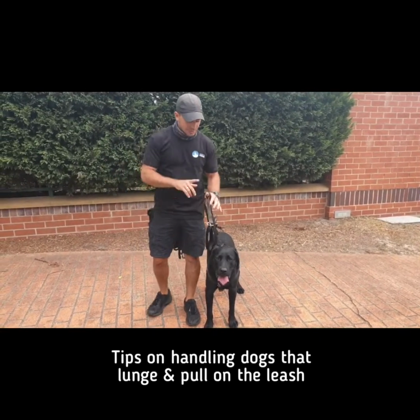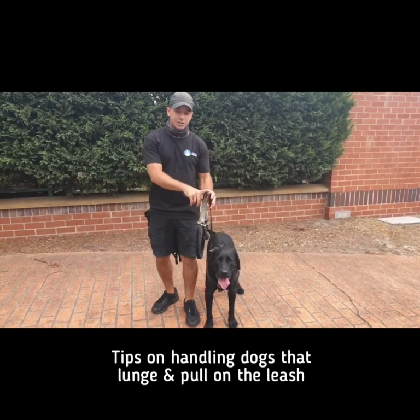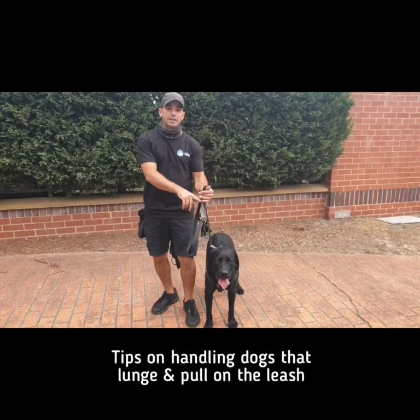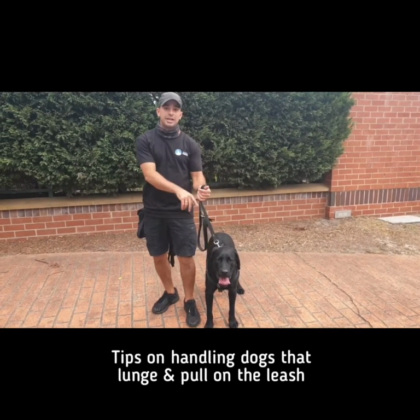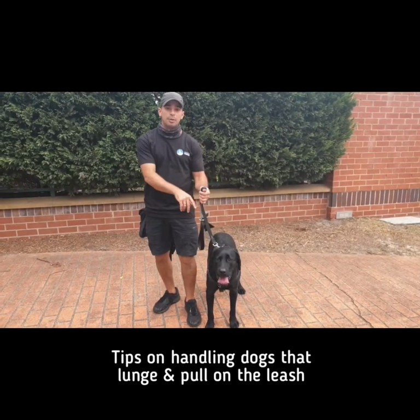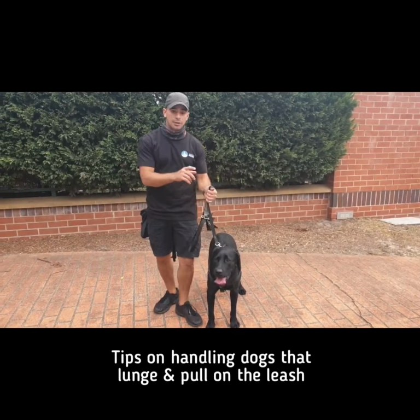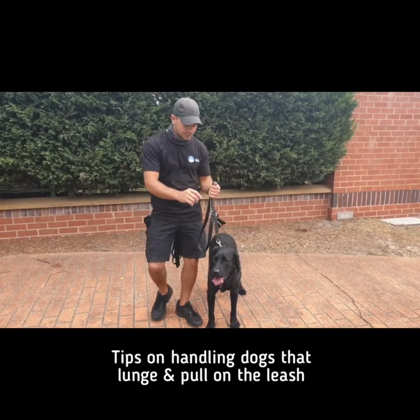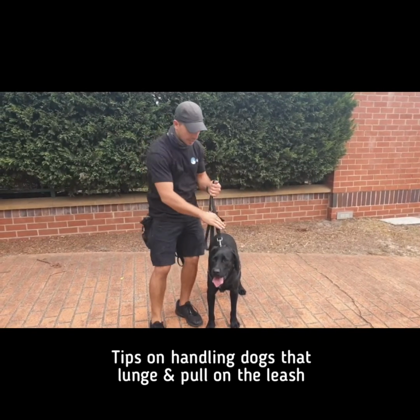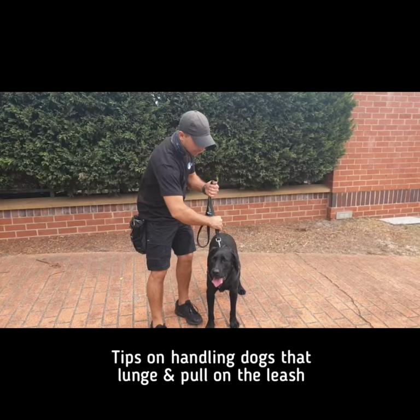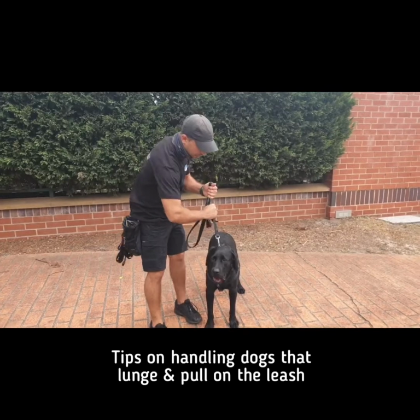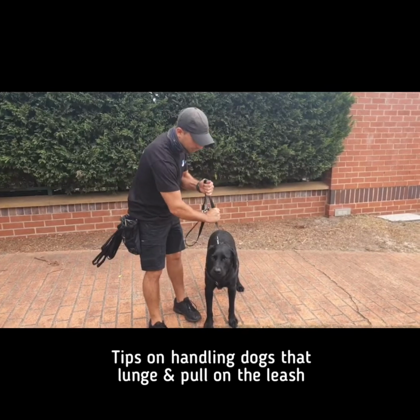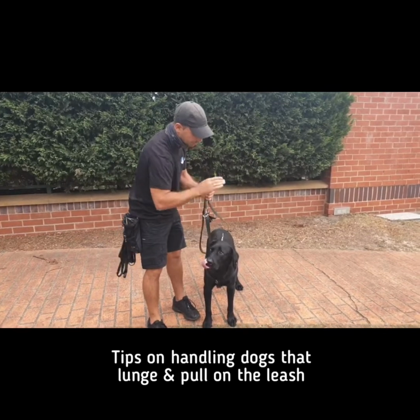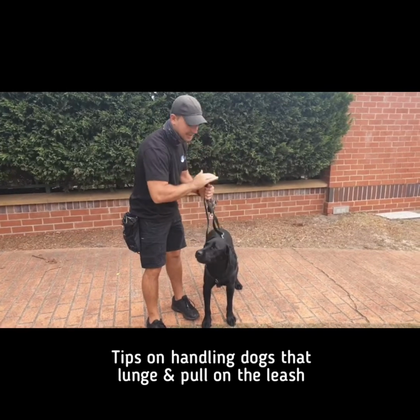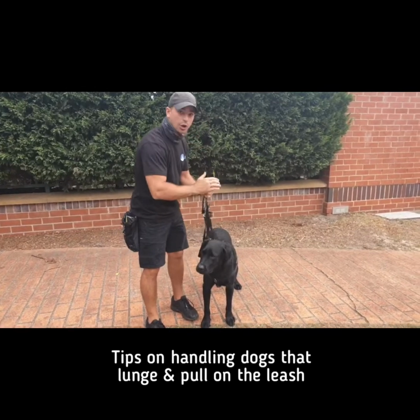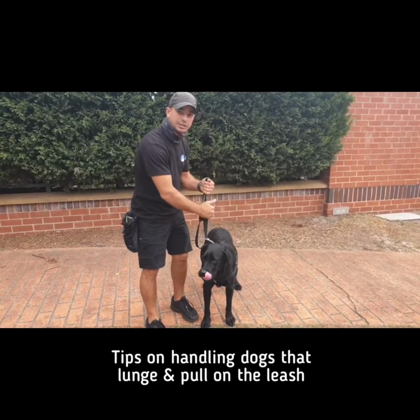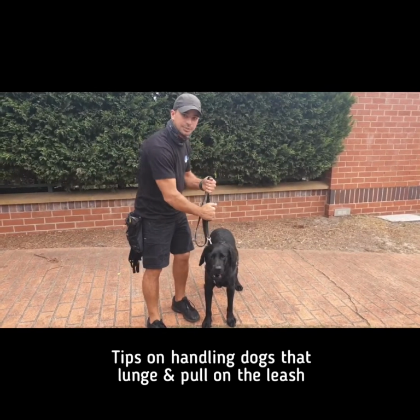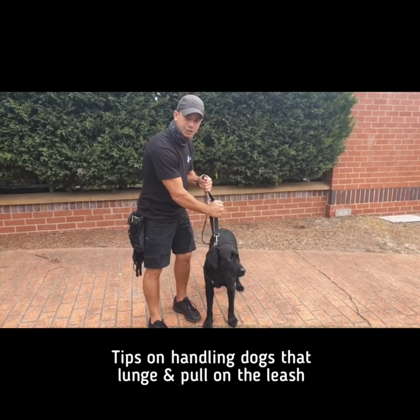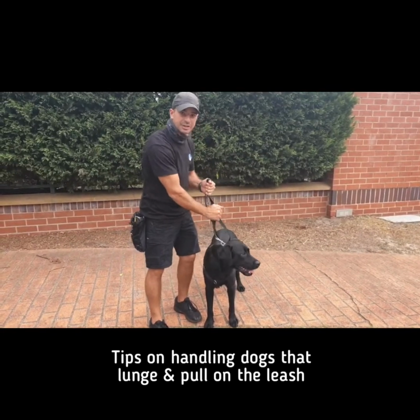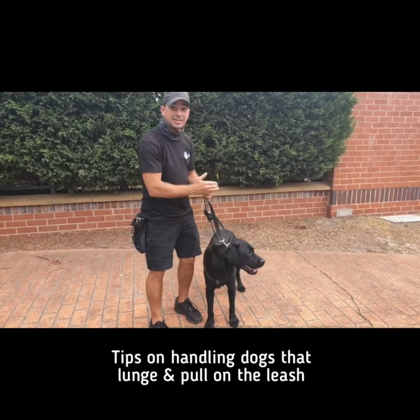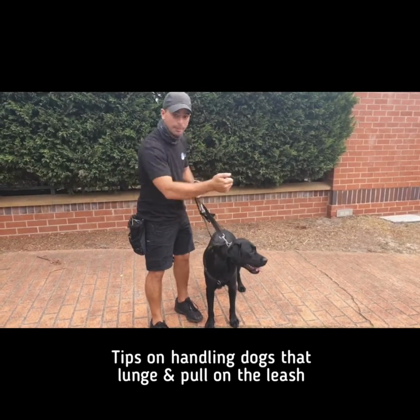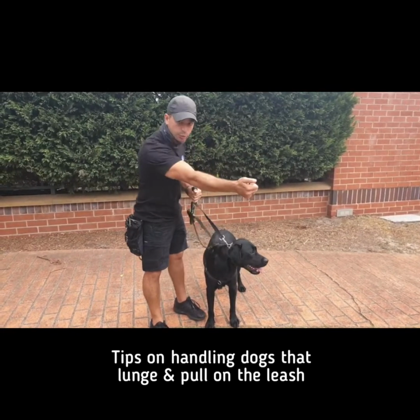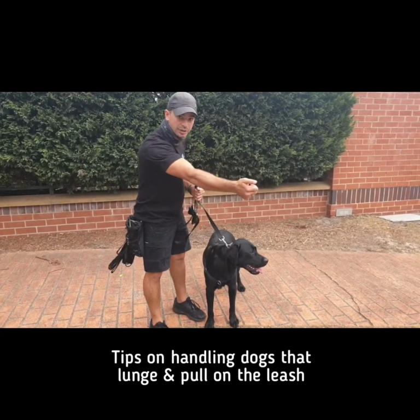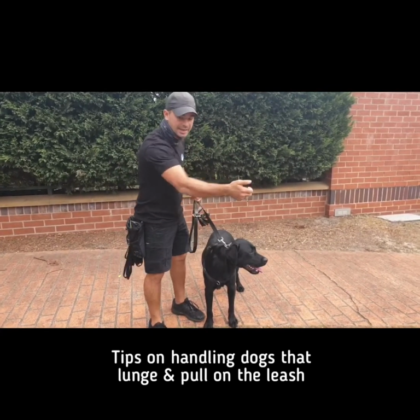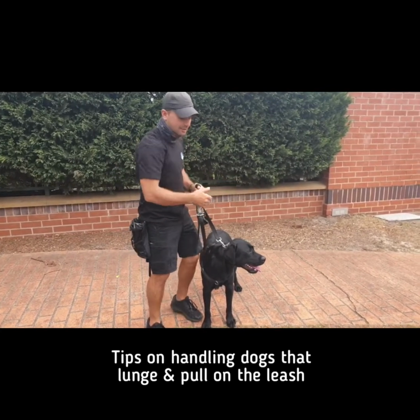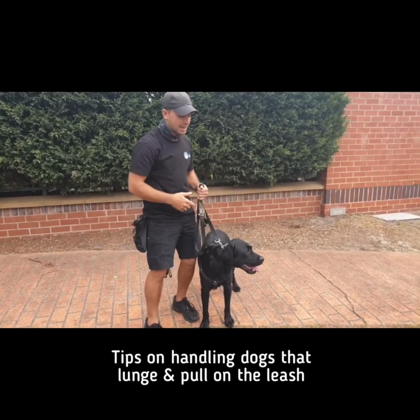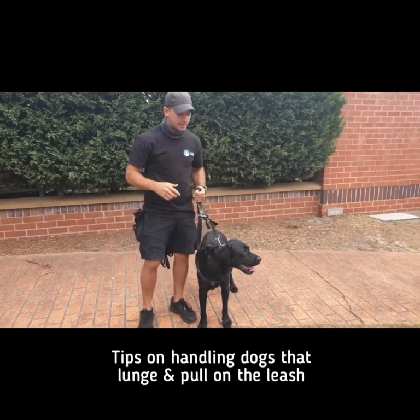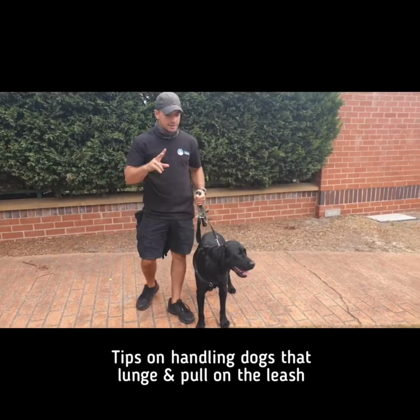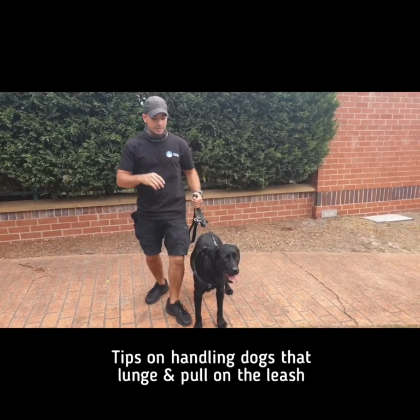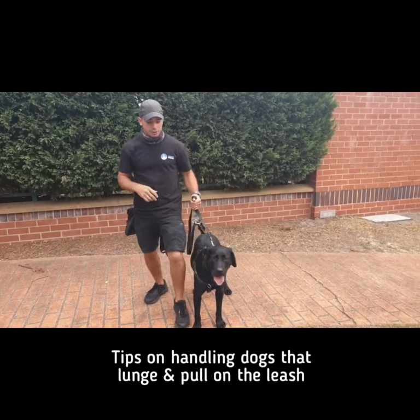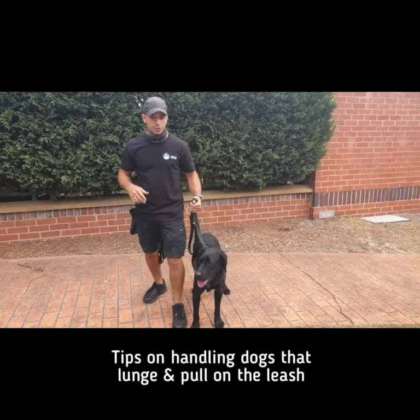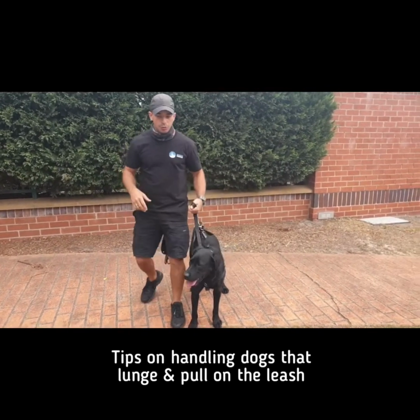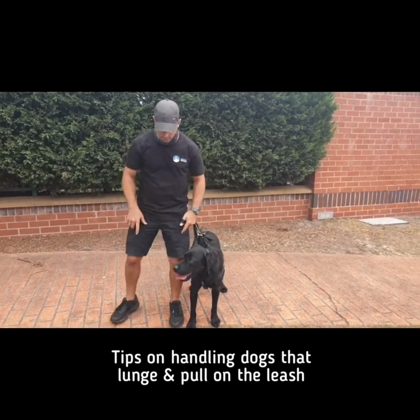Leash locking is number one. The reason why is when you go to pull, it's locked into position and you can't pull the lead out of my hand.